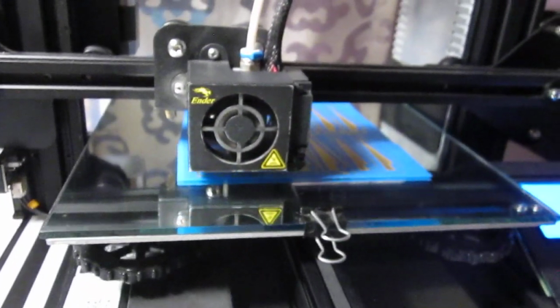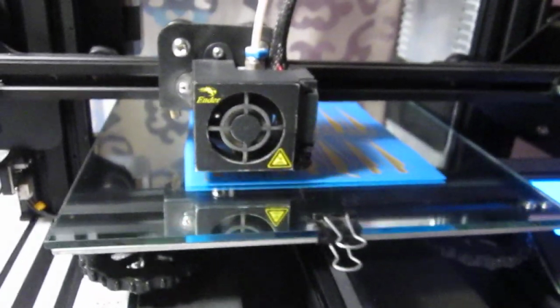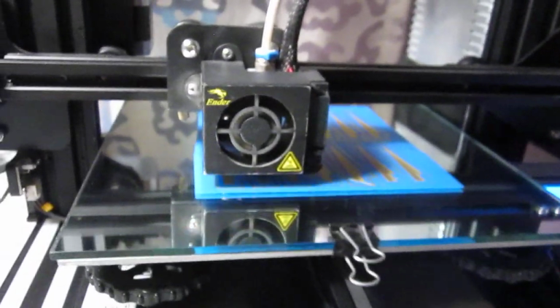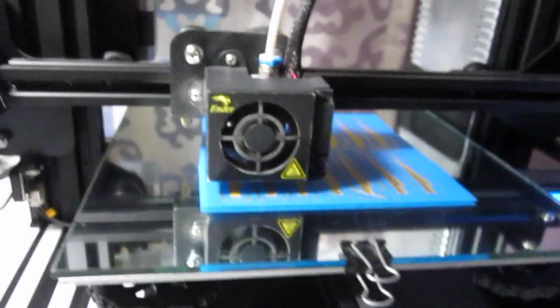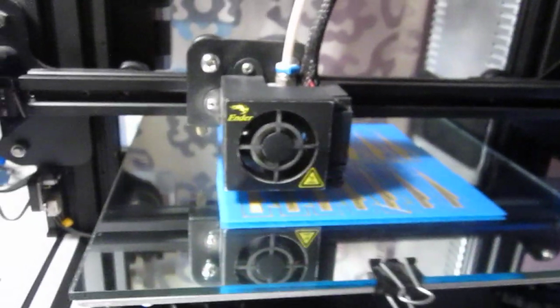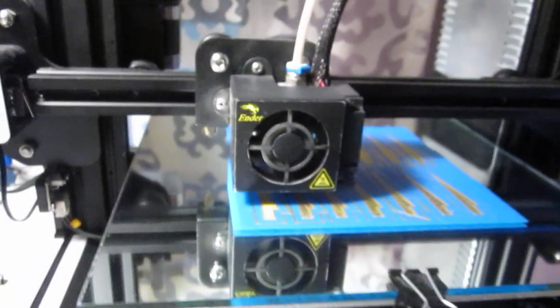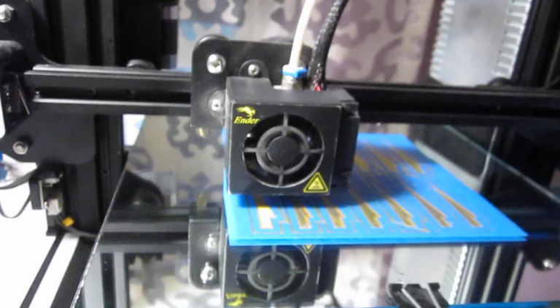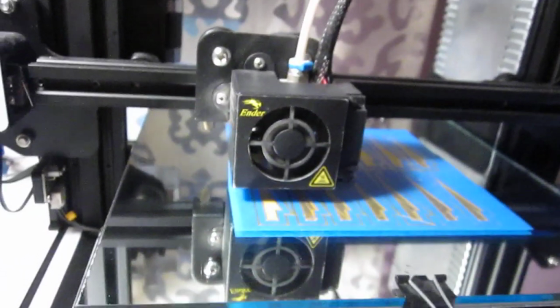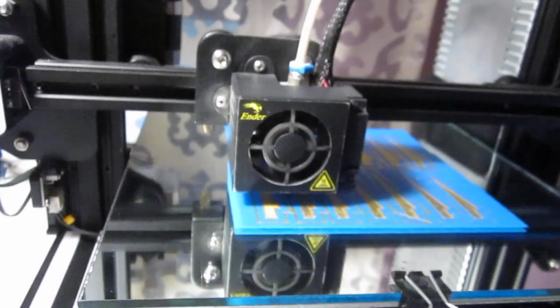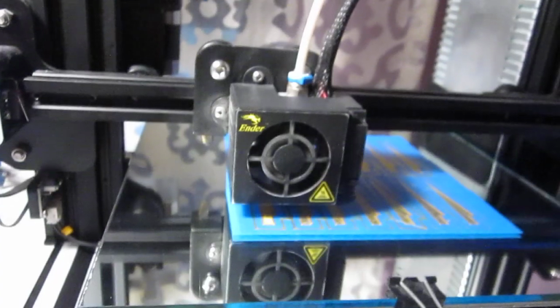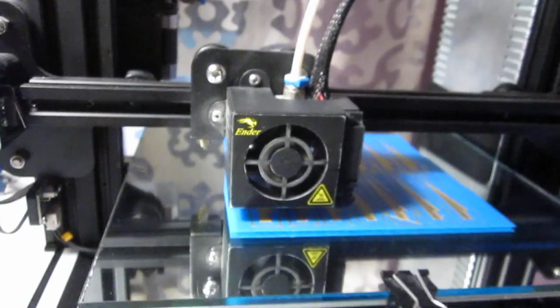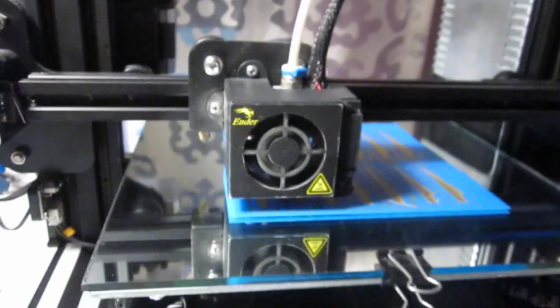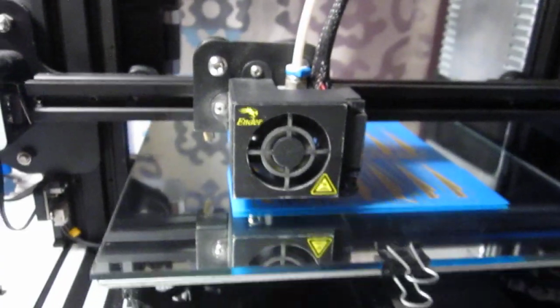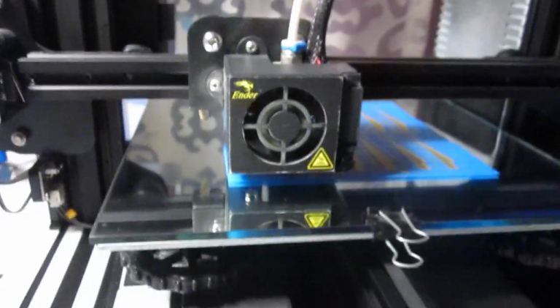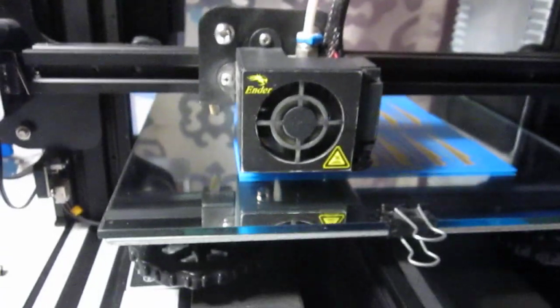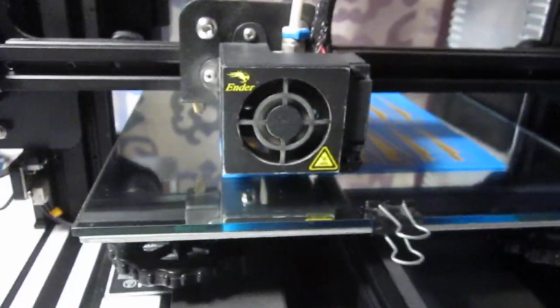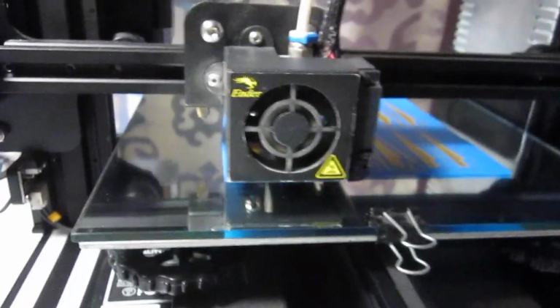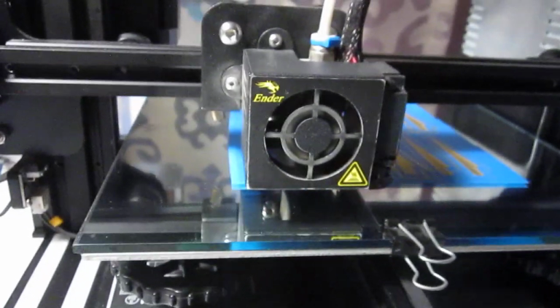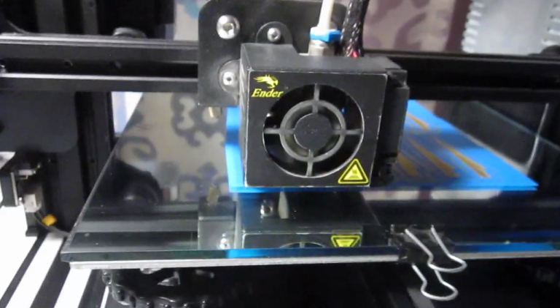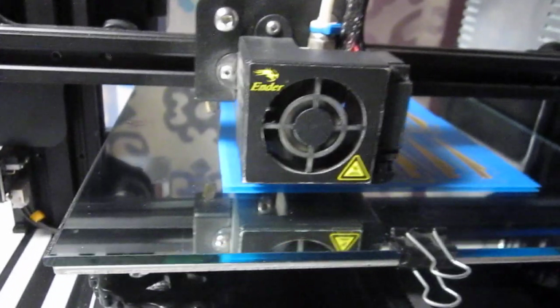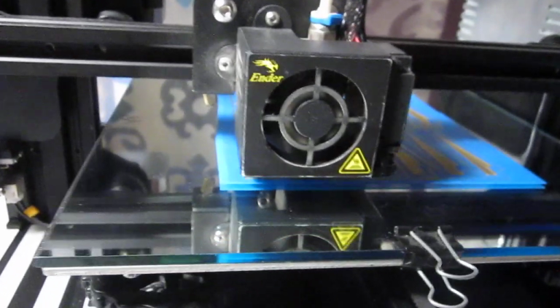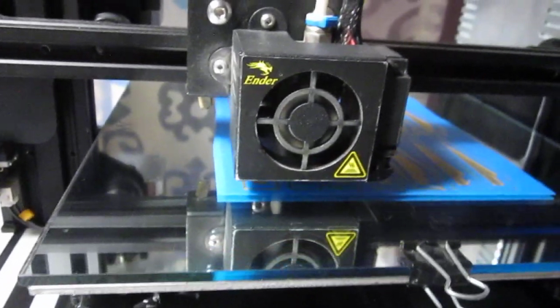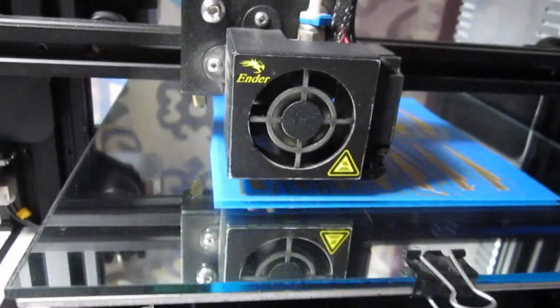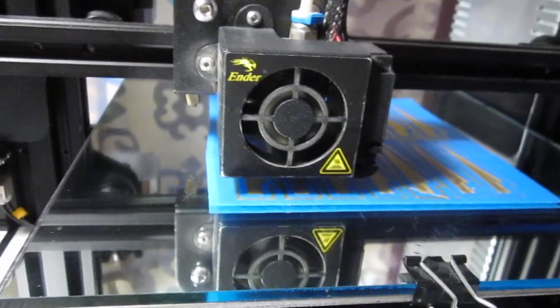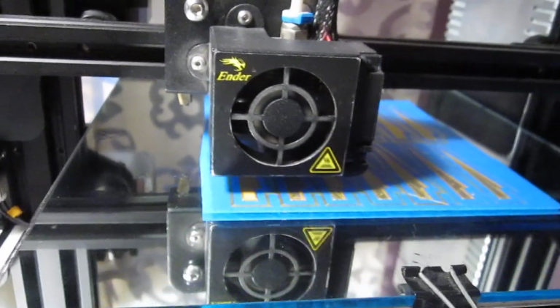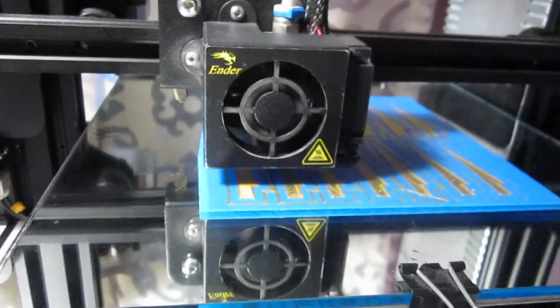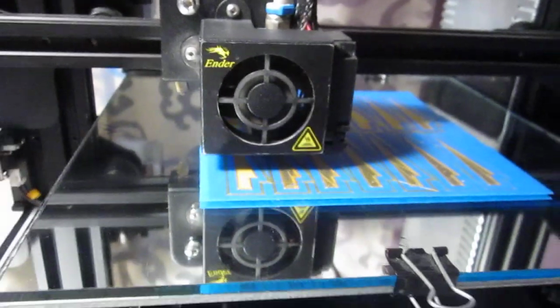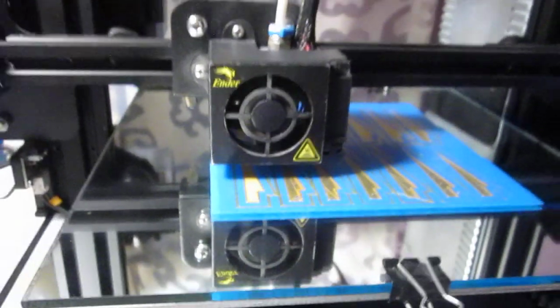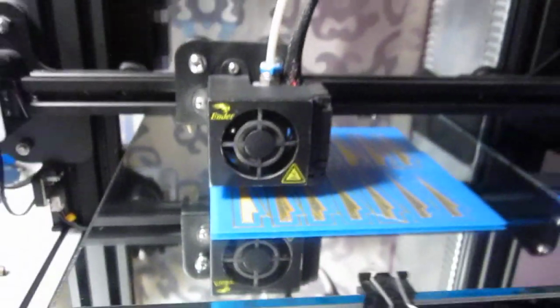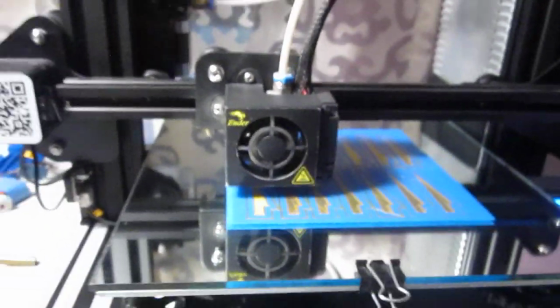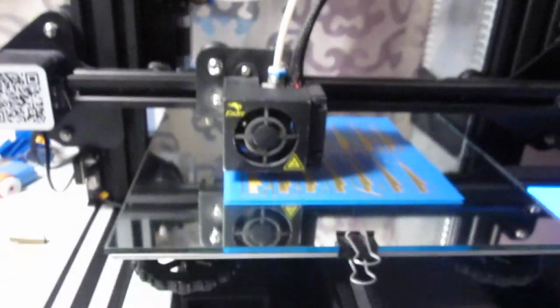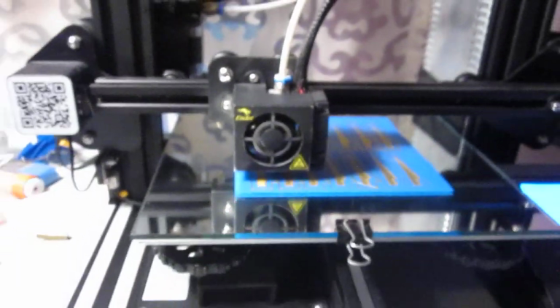Simple. All I have to worry about is what to print next. Happy printing.